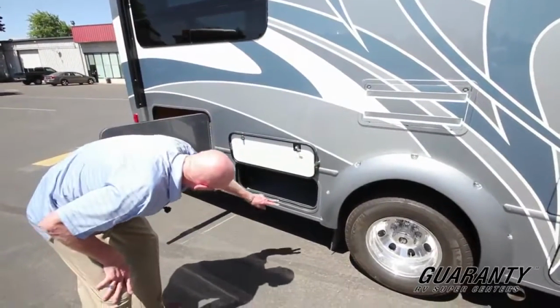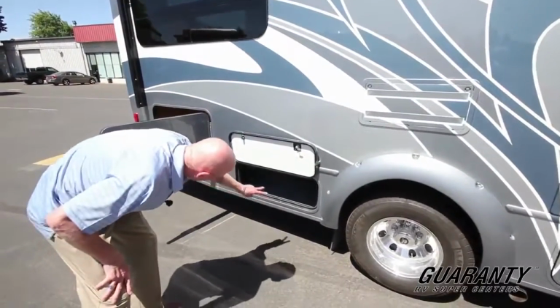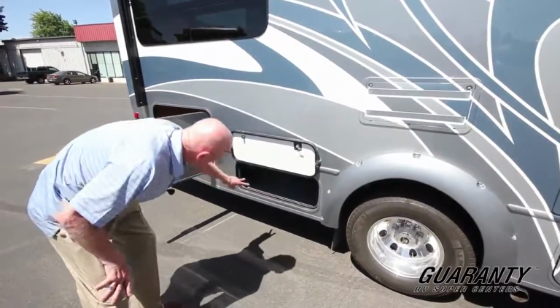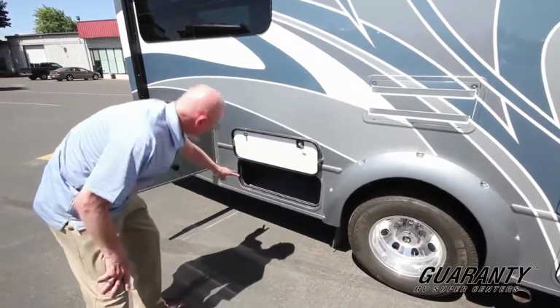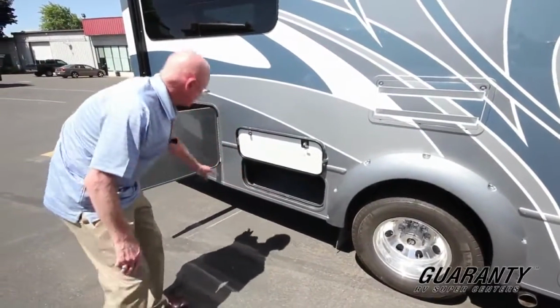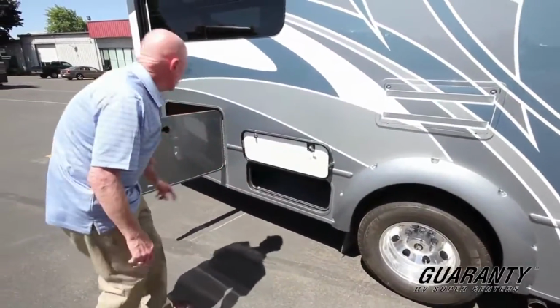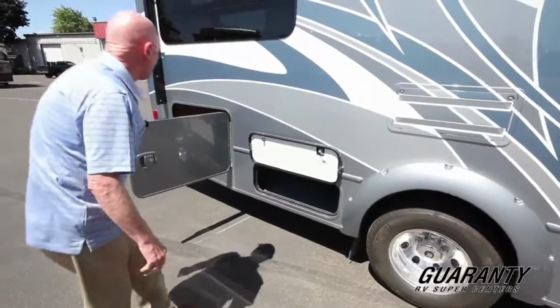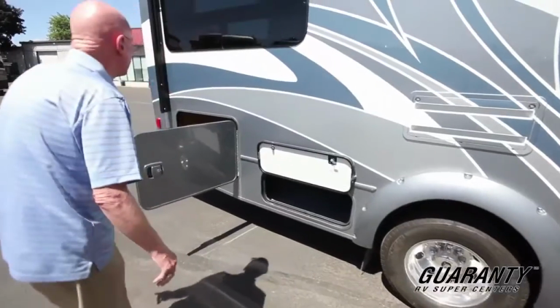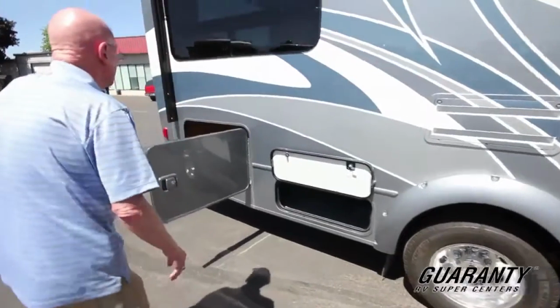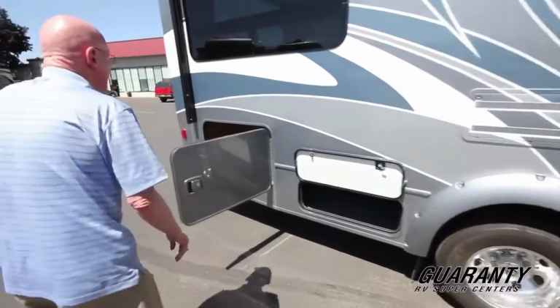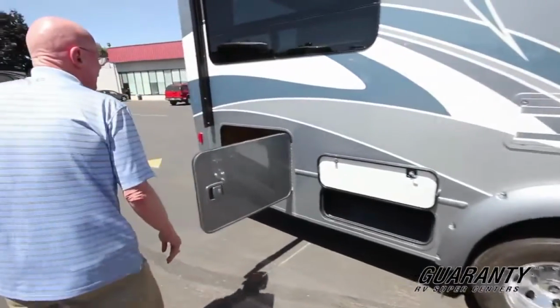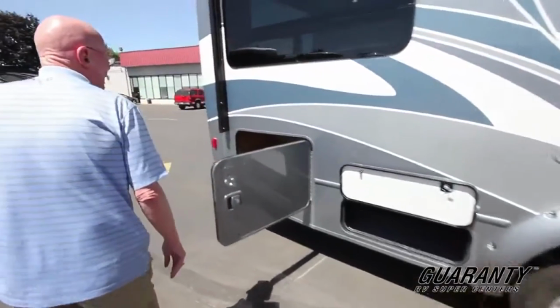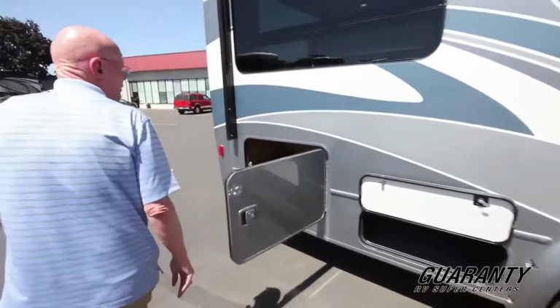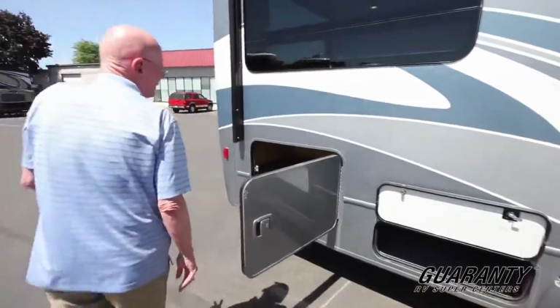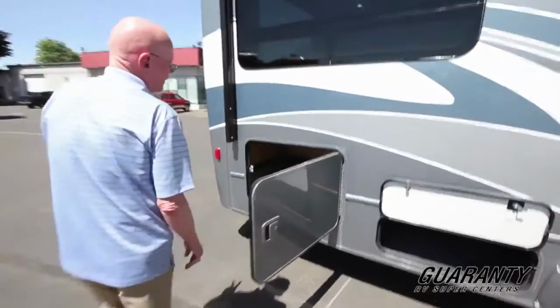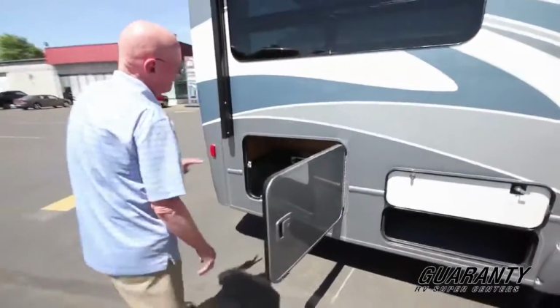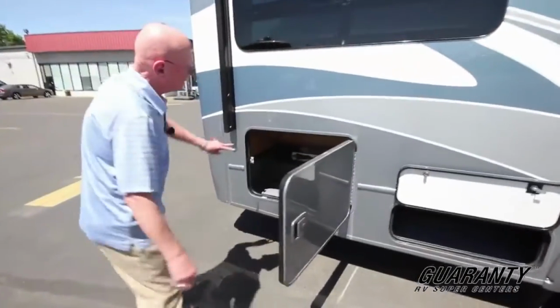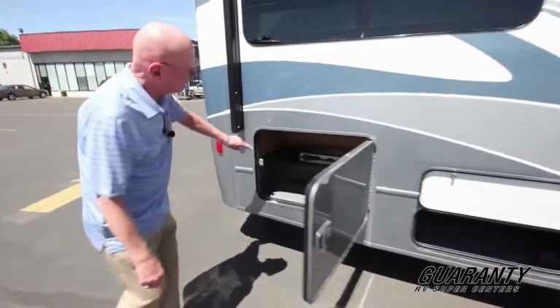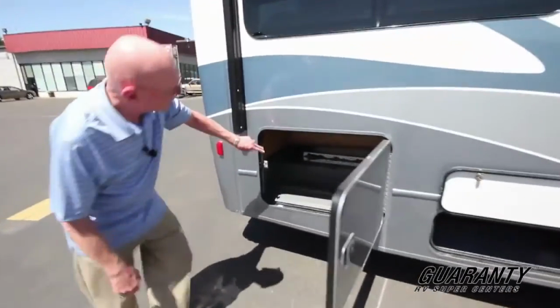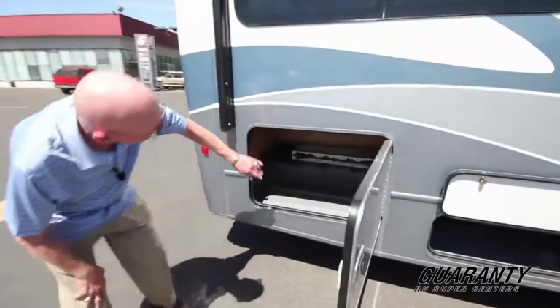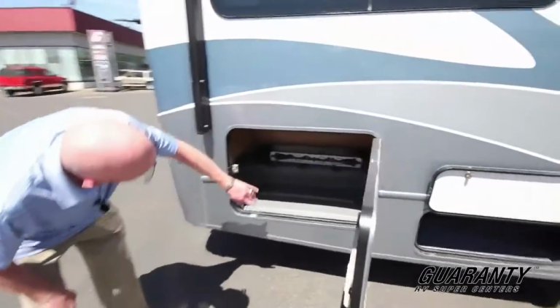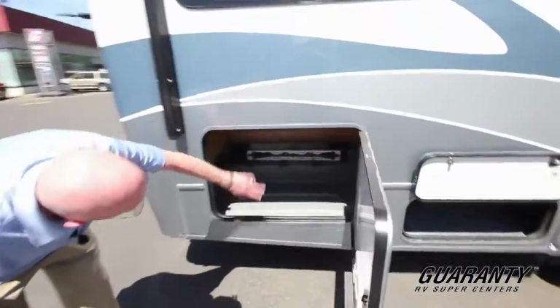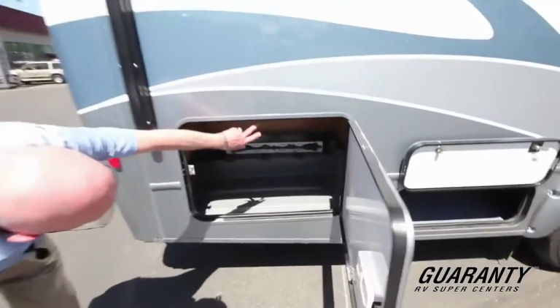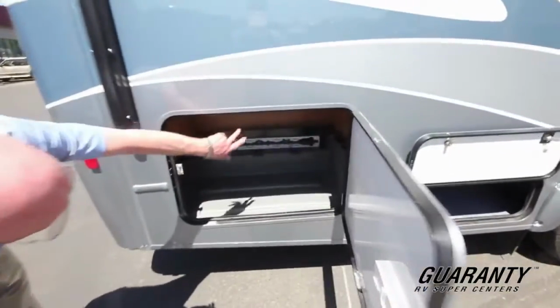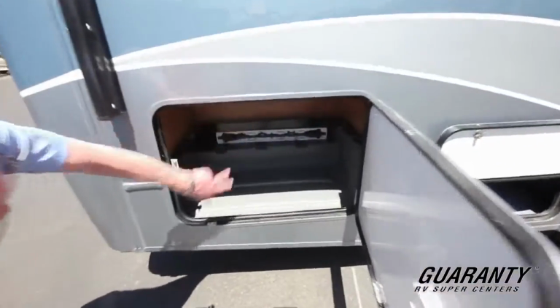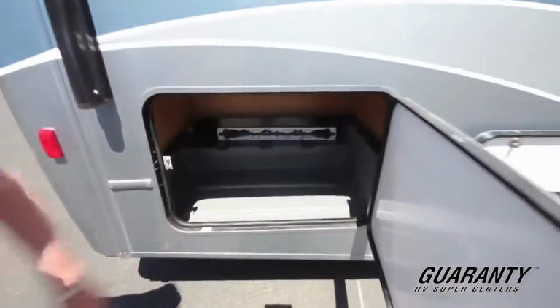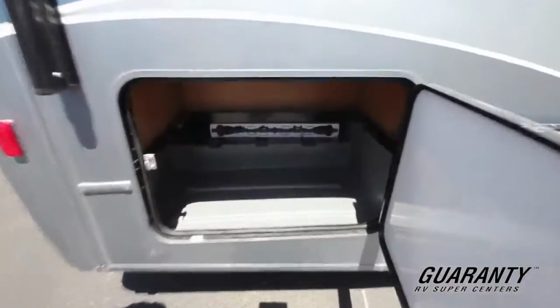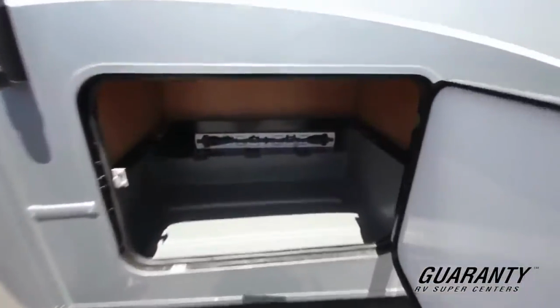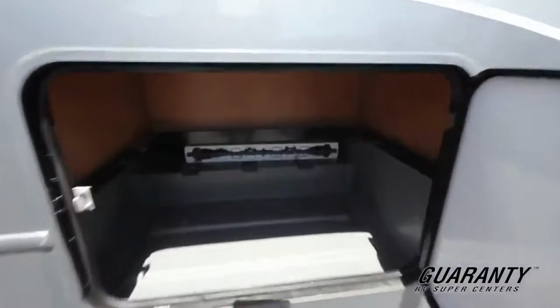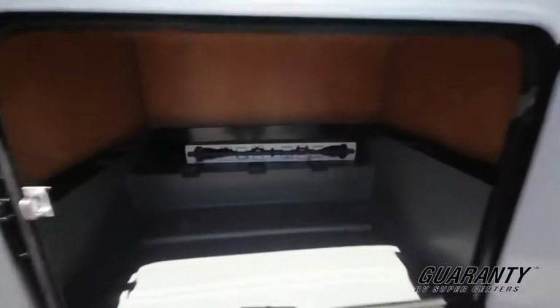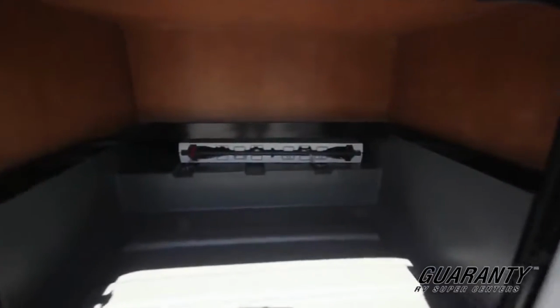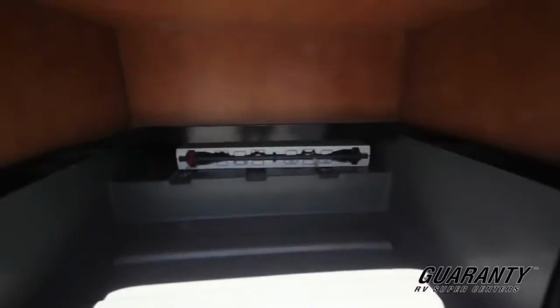More exterior storage here. And if you look at this area, look at the amount of space that you have there. Nicely done.